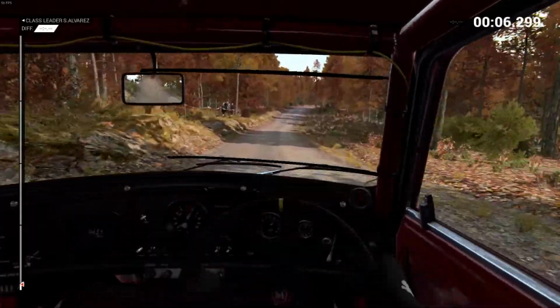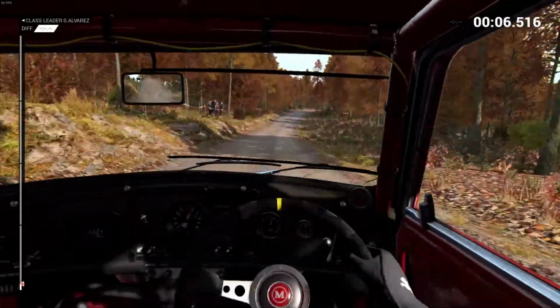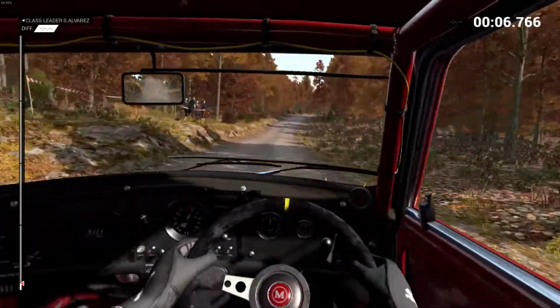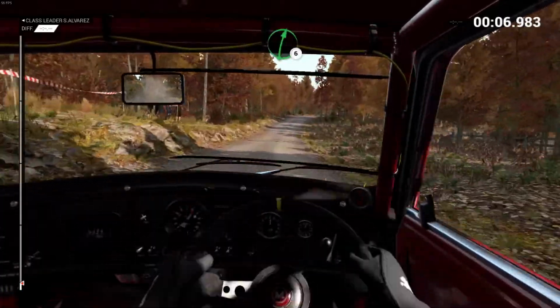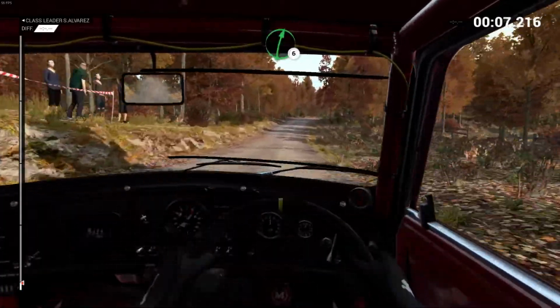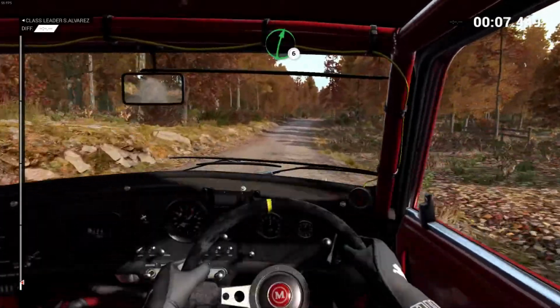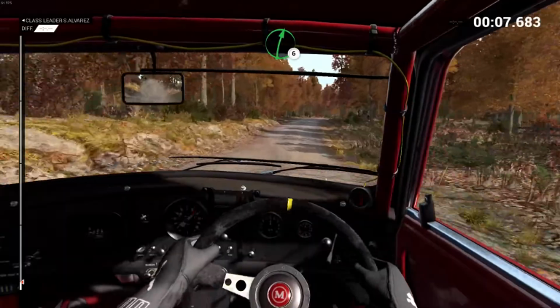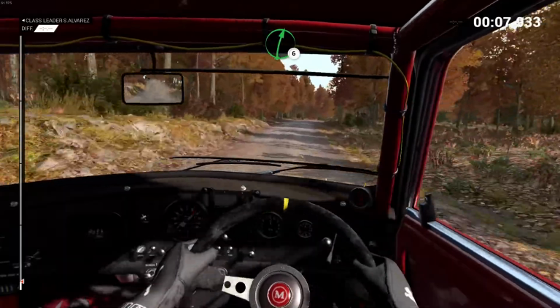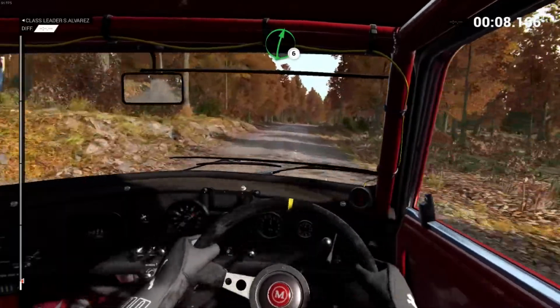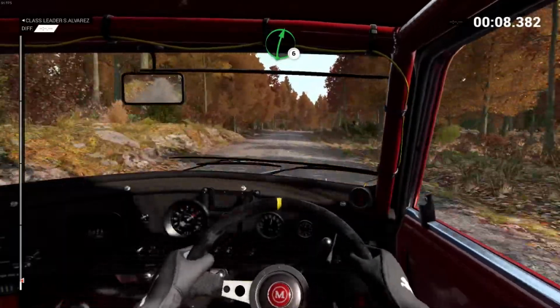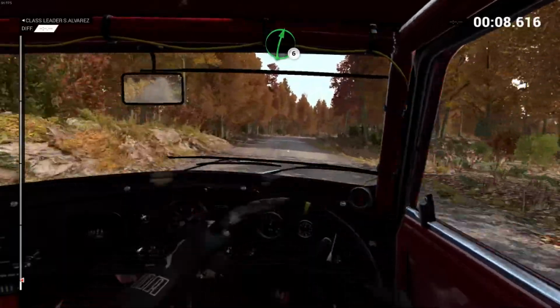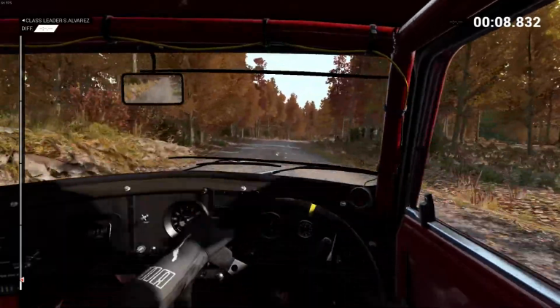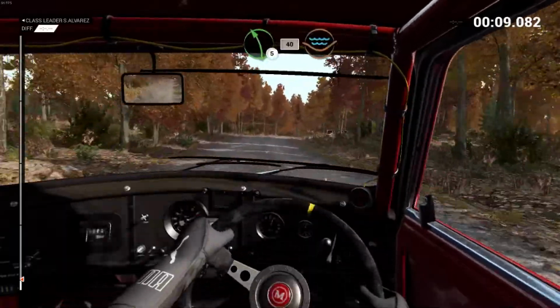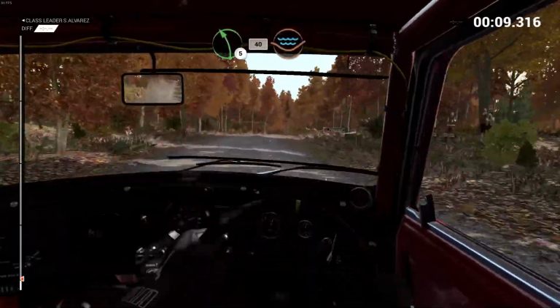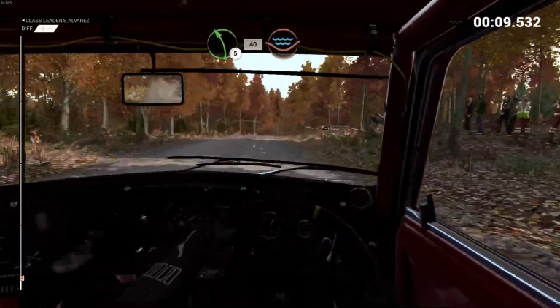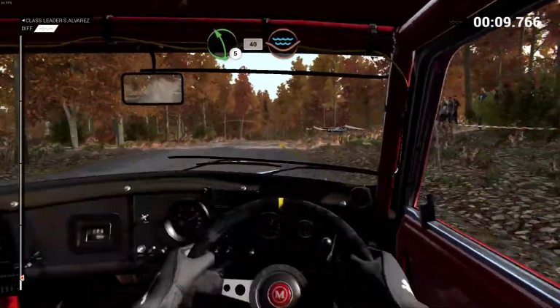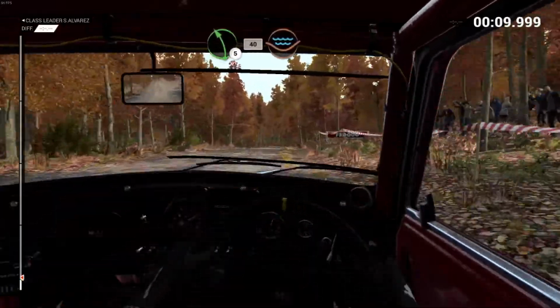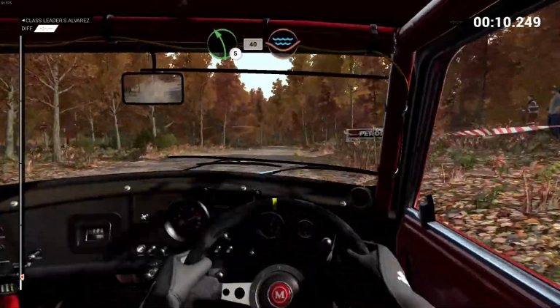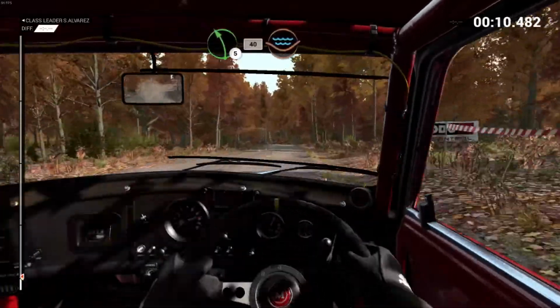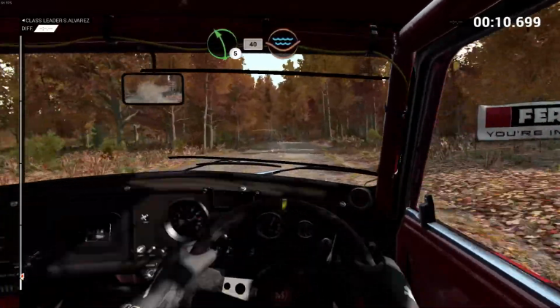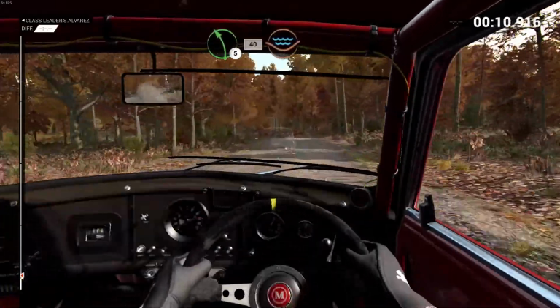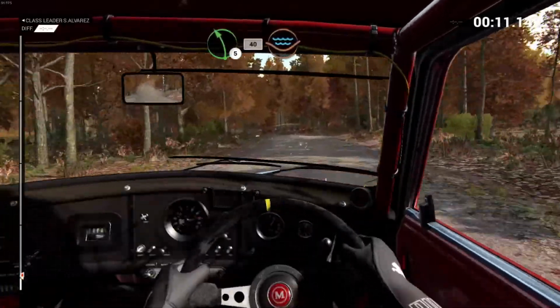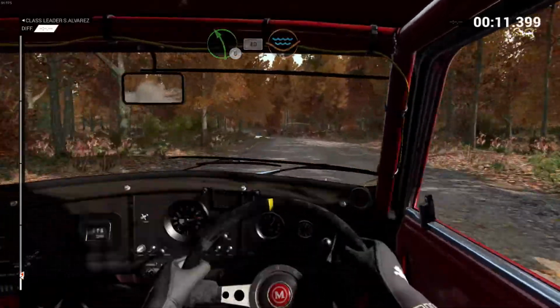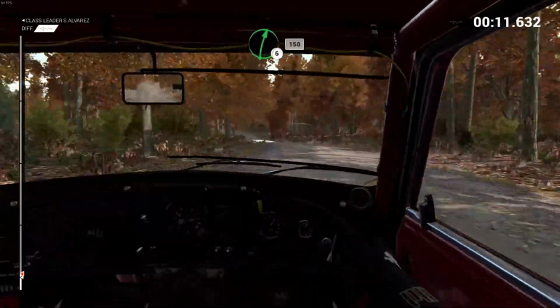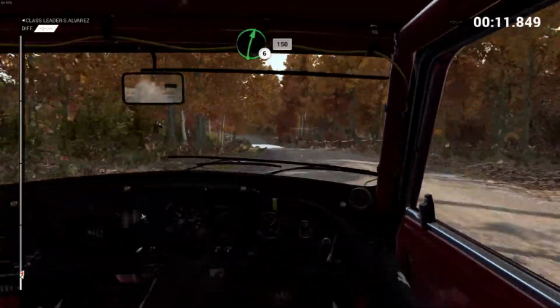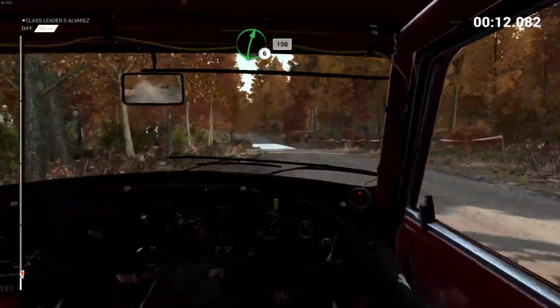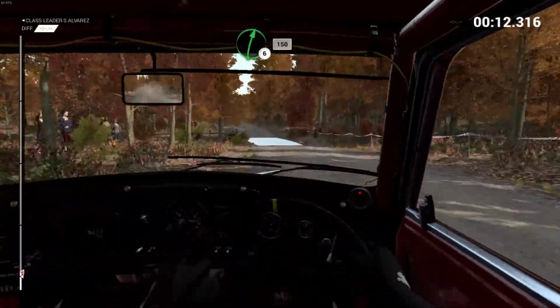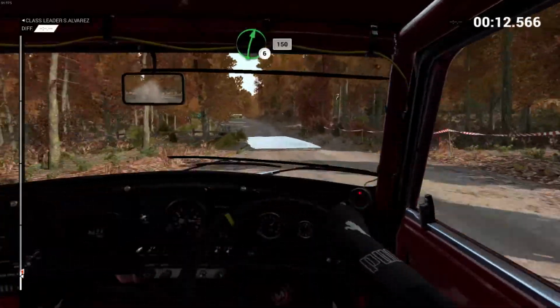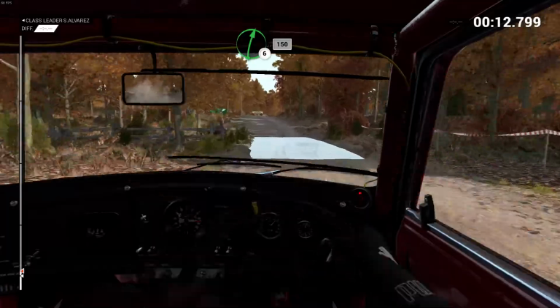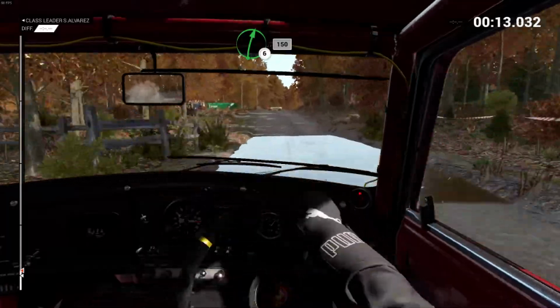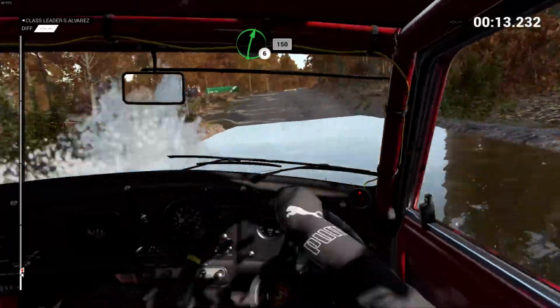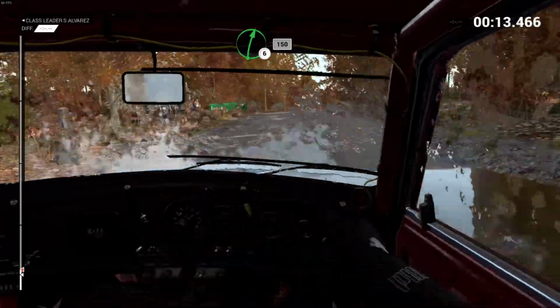And right six. And left five, 40, through dip, water splash. Right six, over crest, 150.